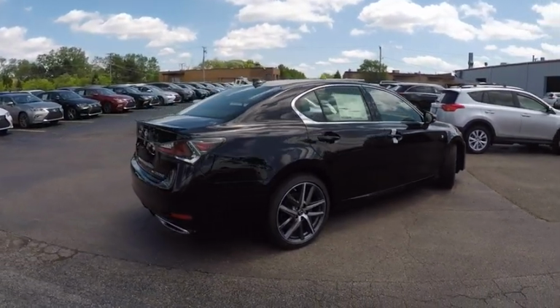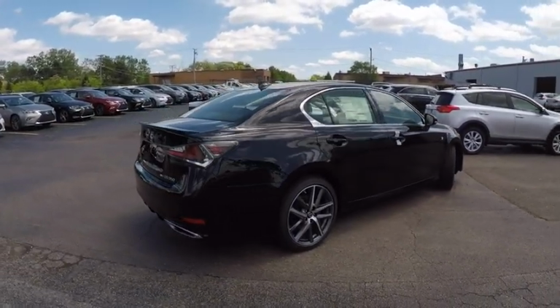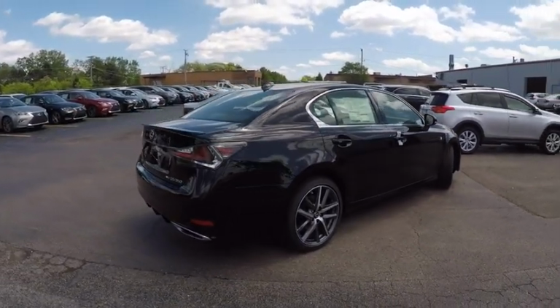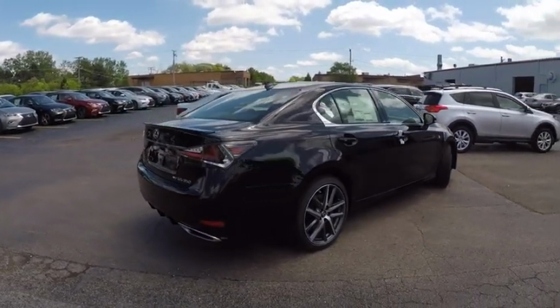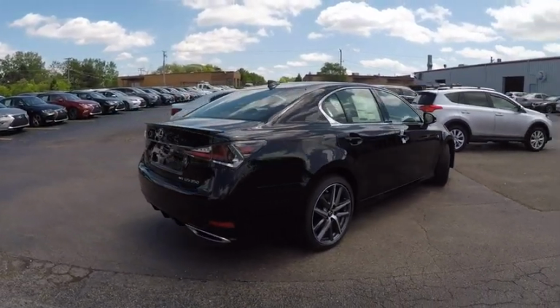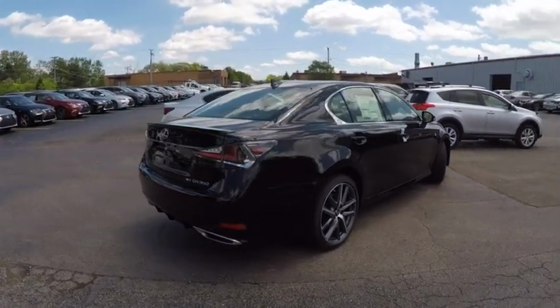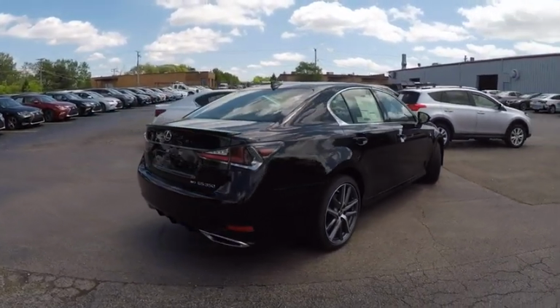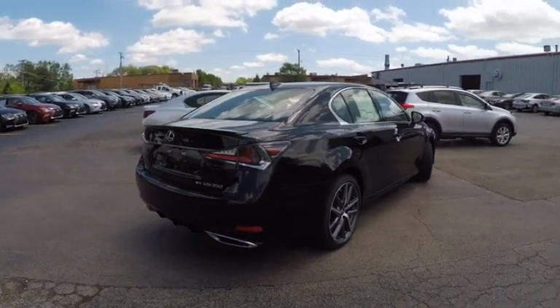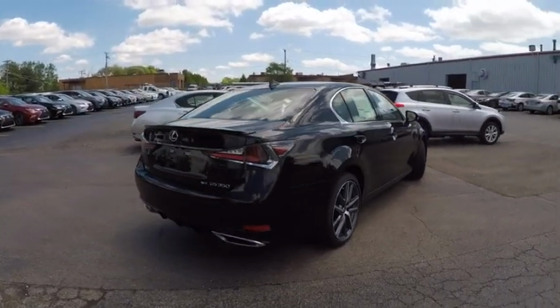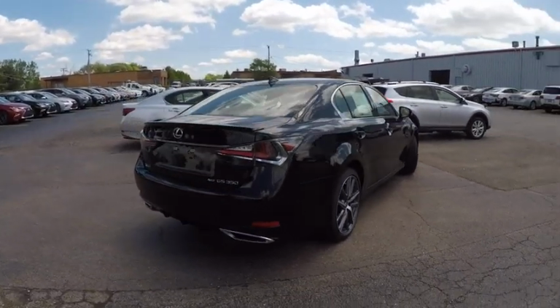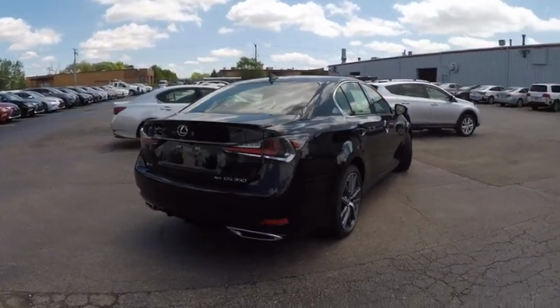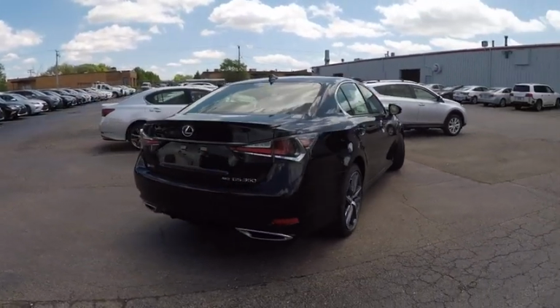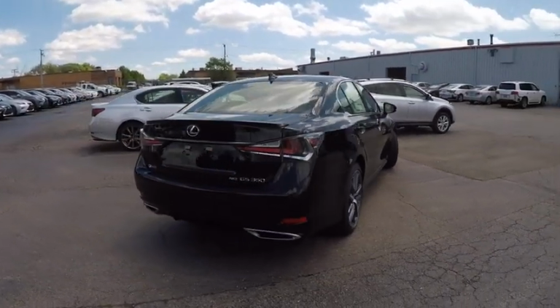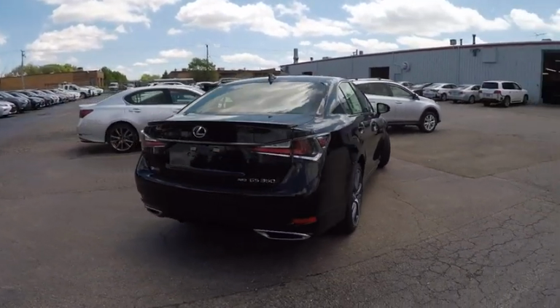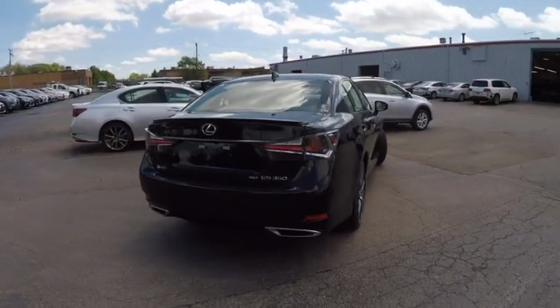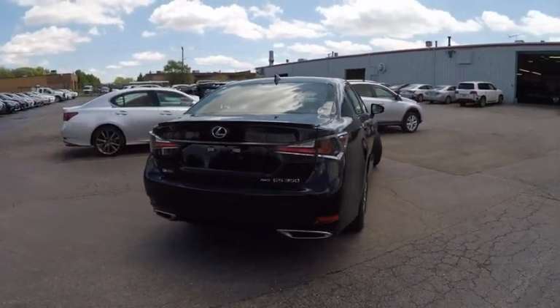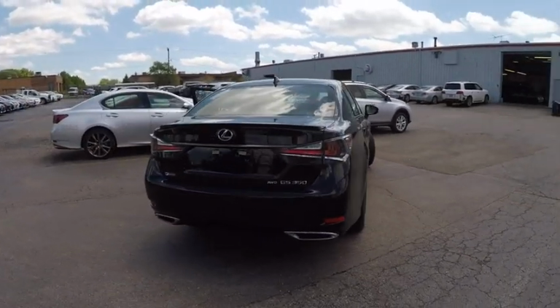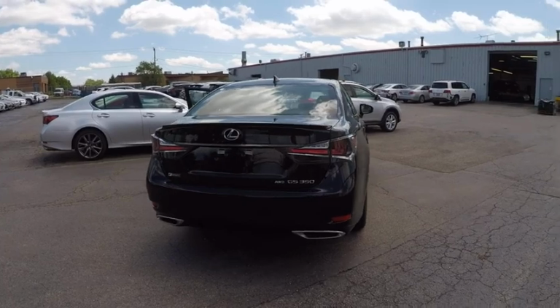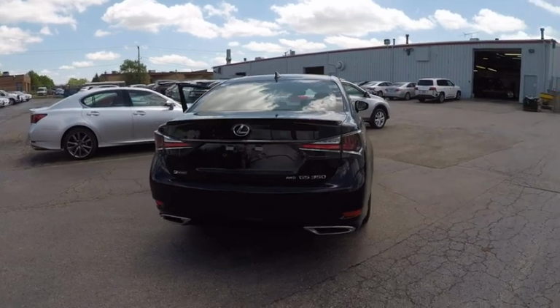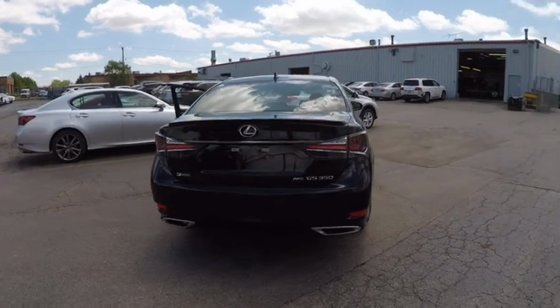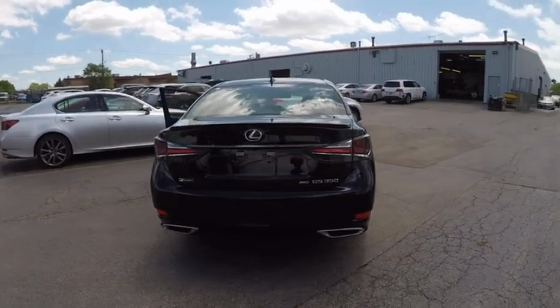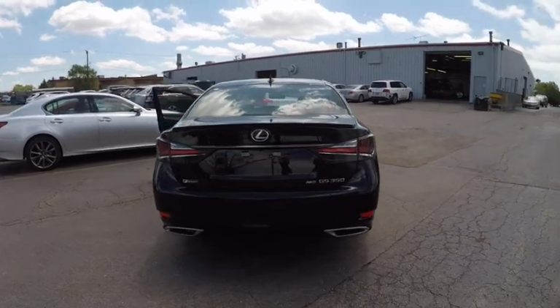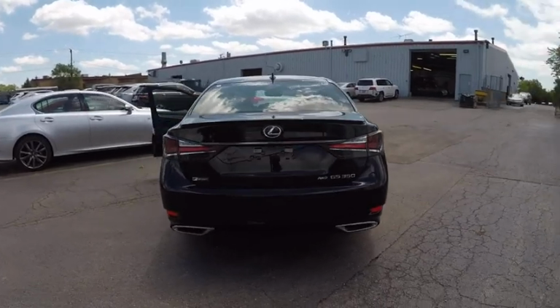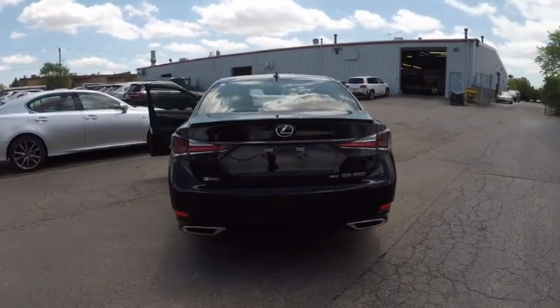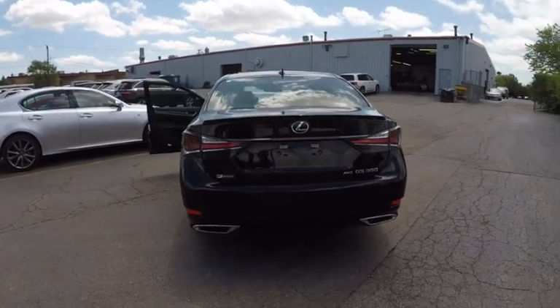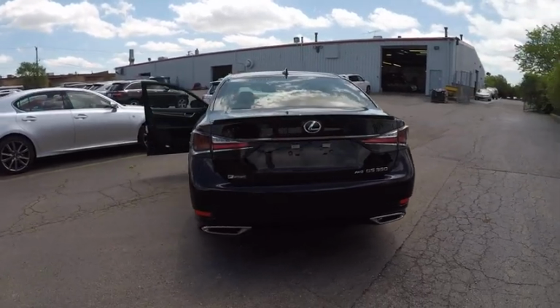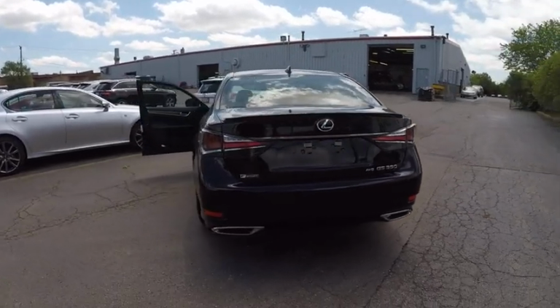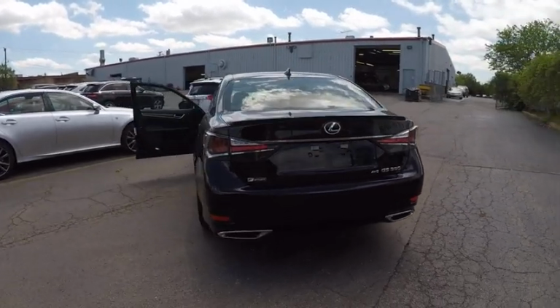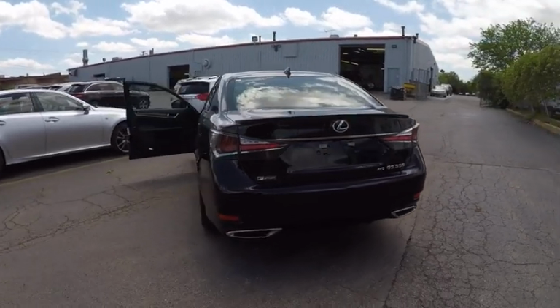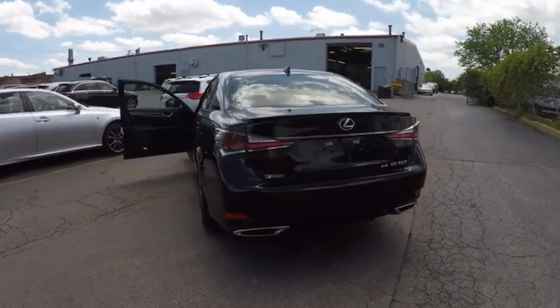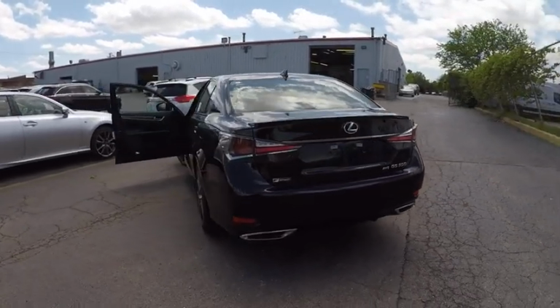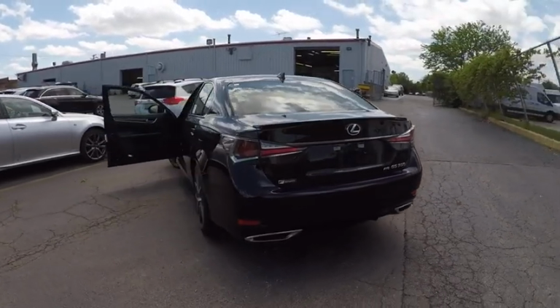And is priced below $65,000. This vehicle has less than 100 miles.